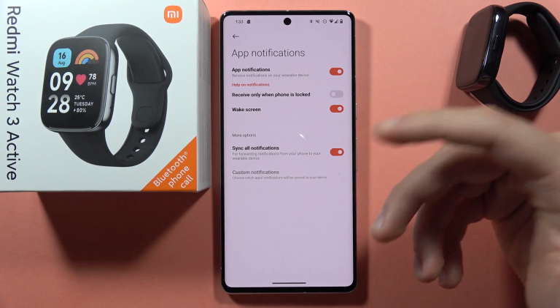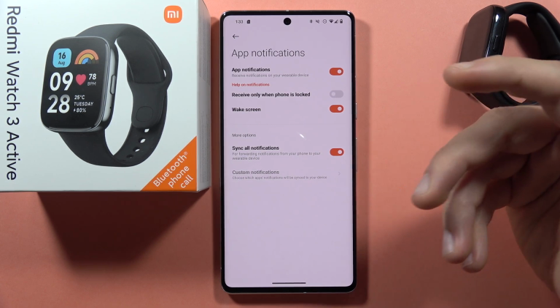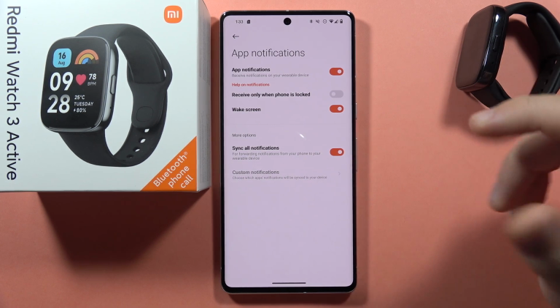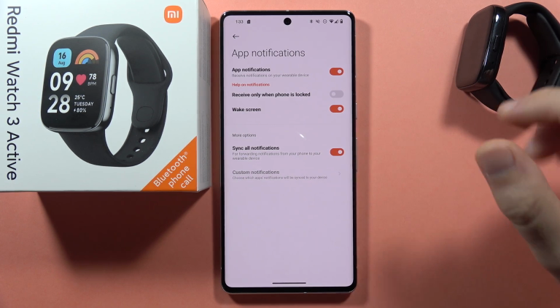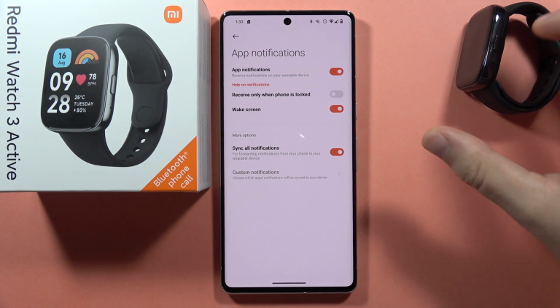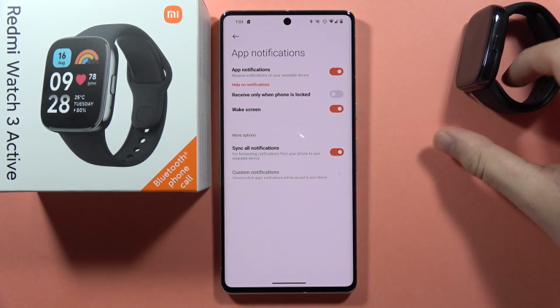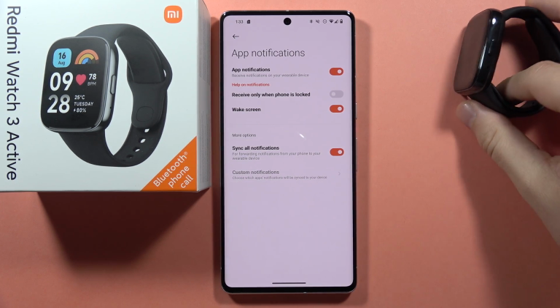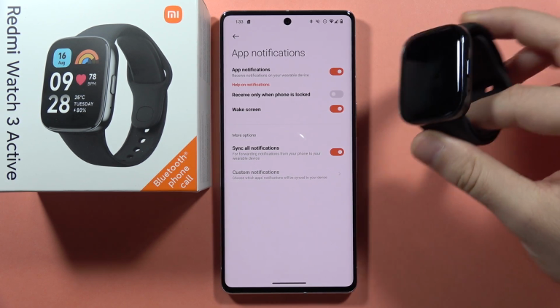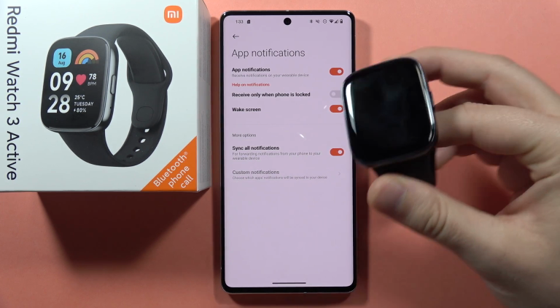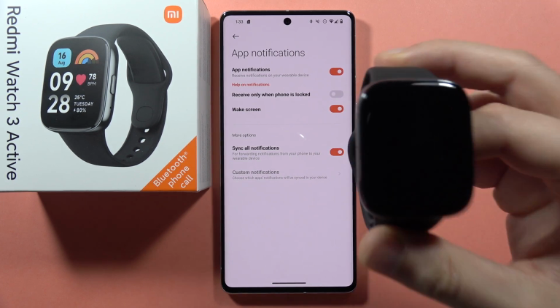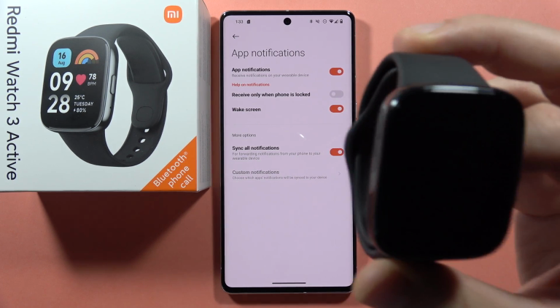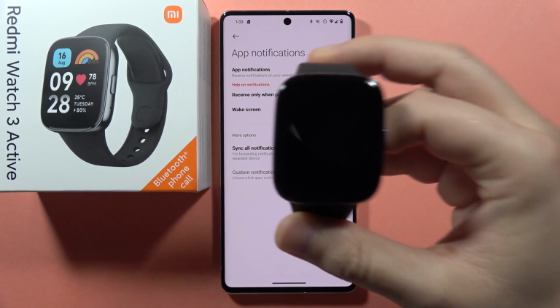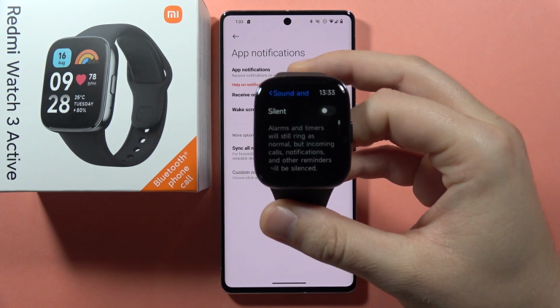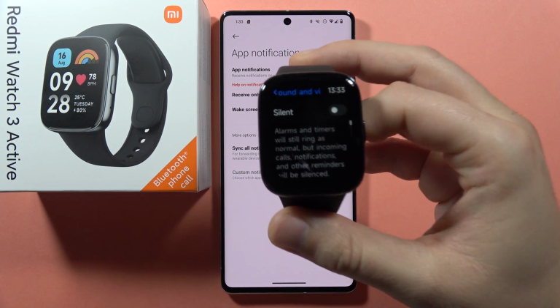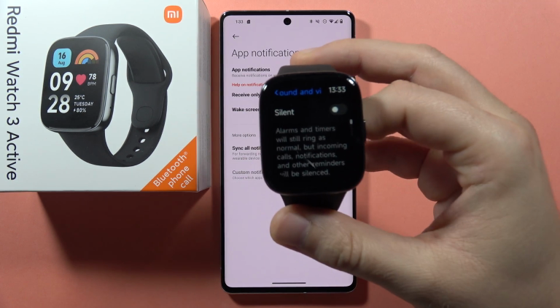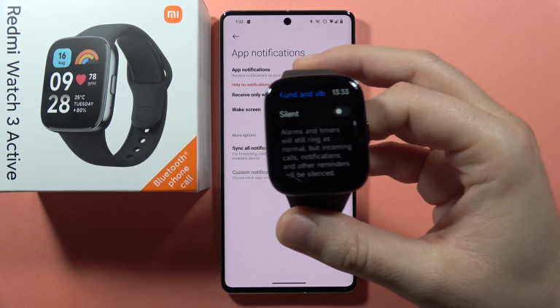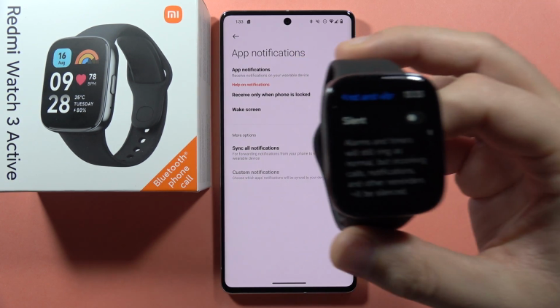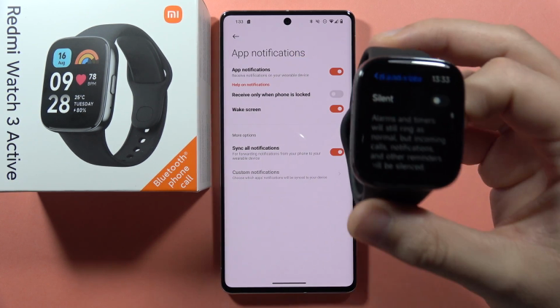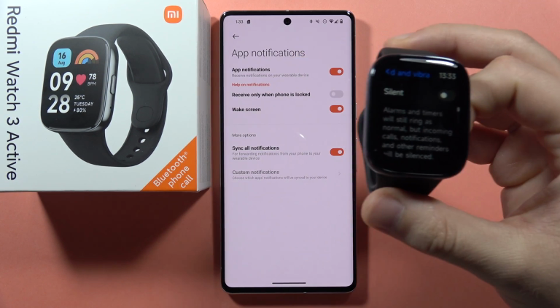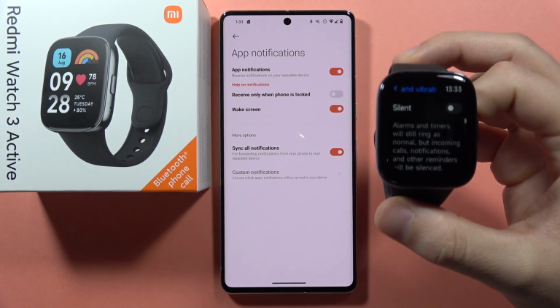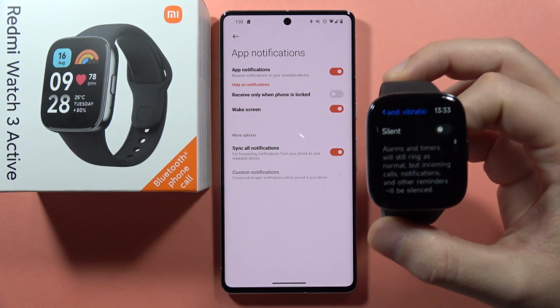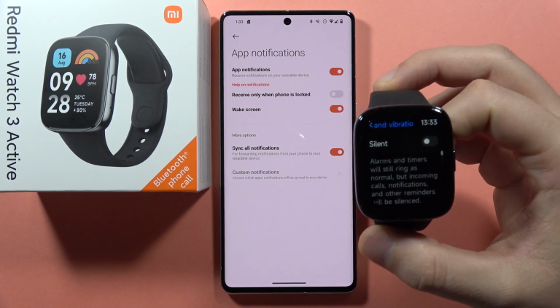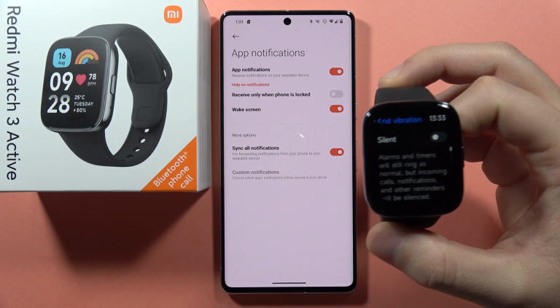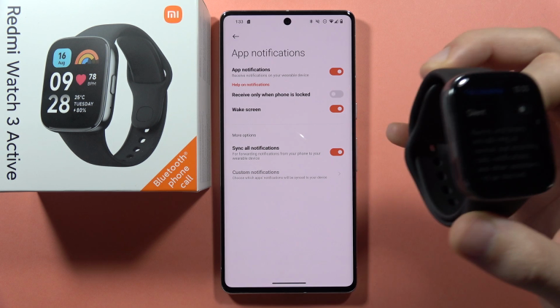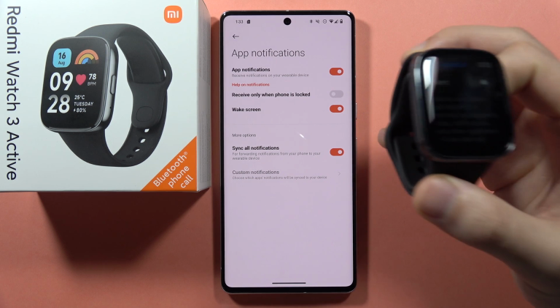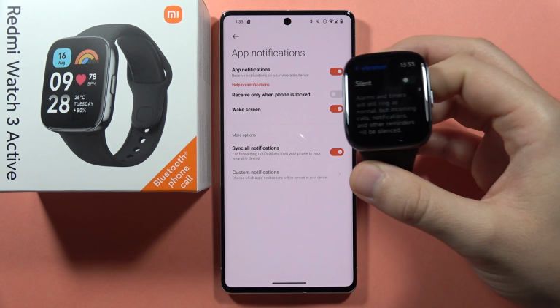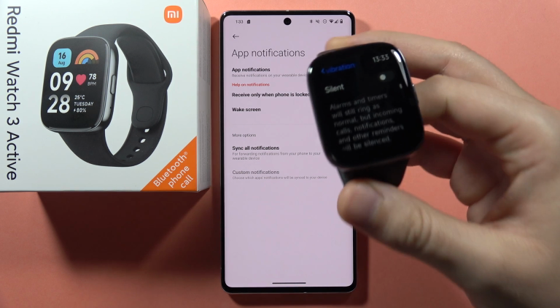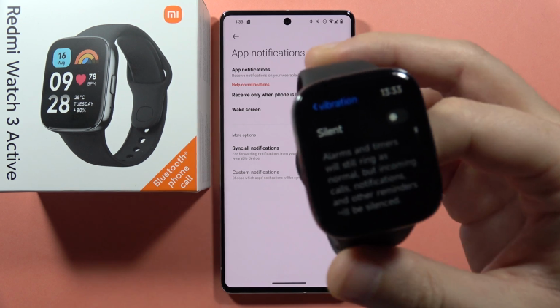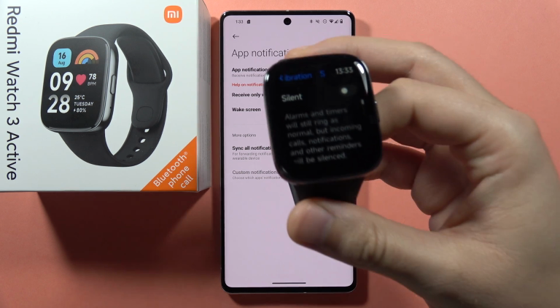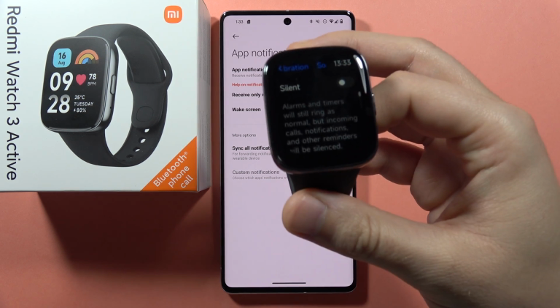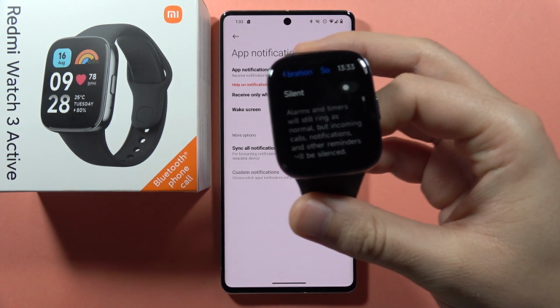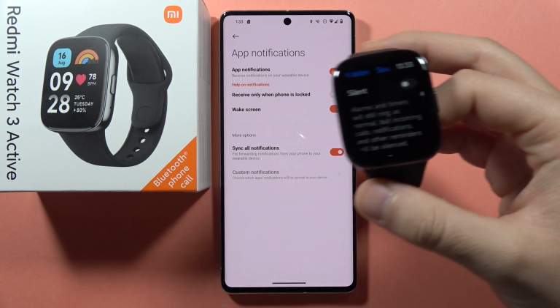And that's basically it. Right now you will definitely receive your notifications from the phone to your device.